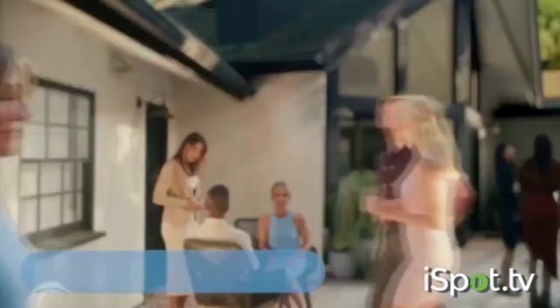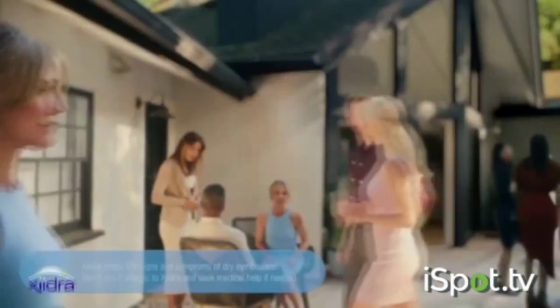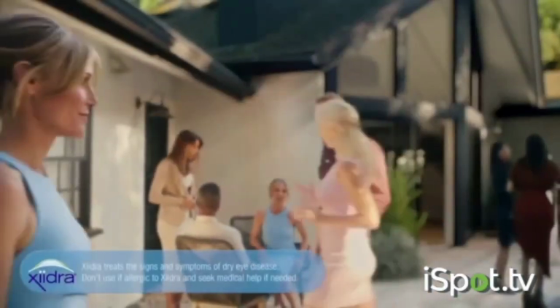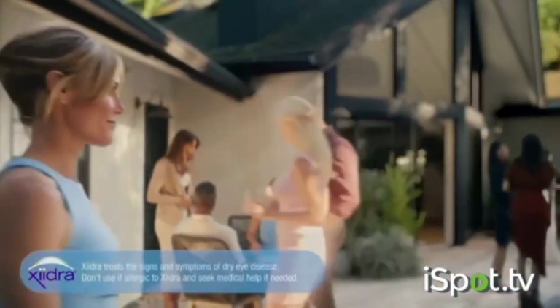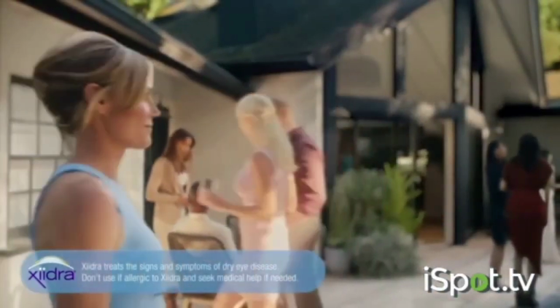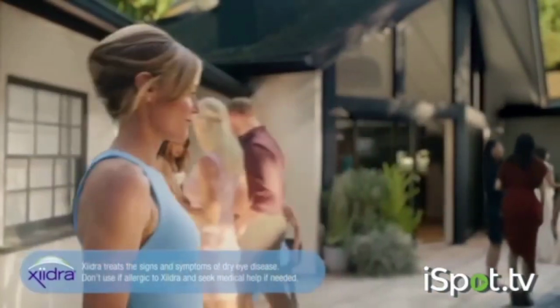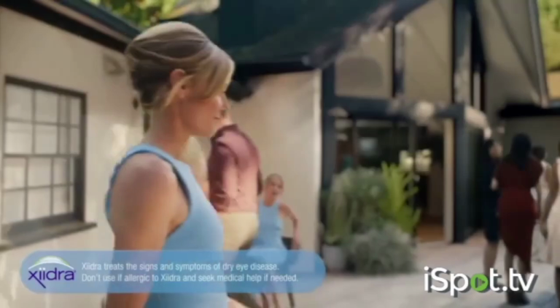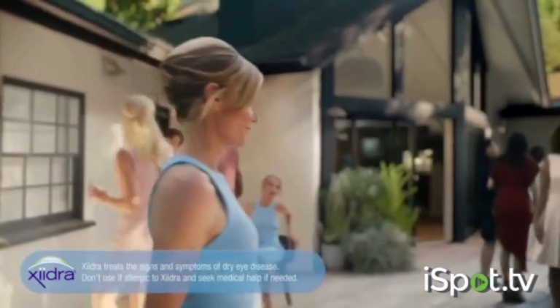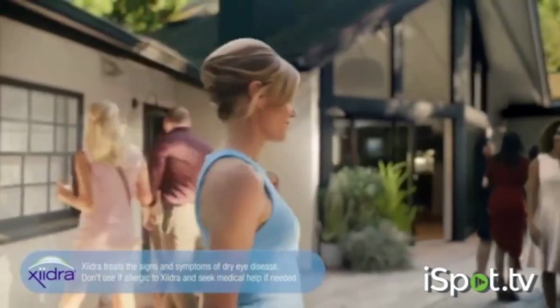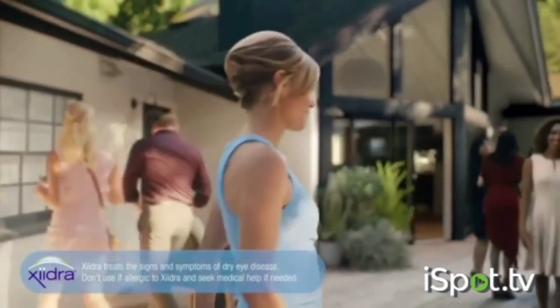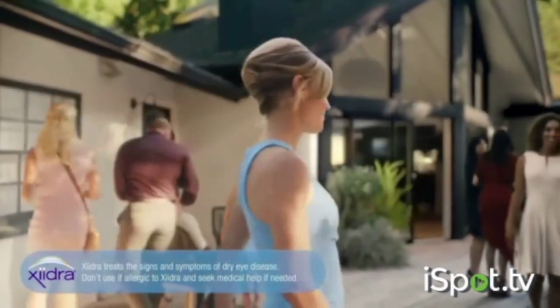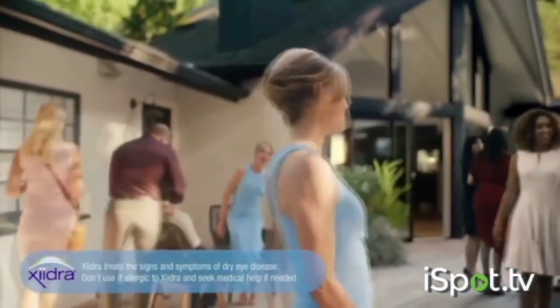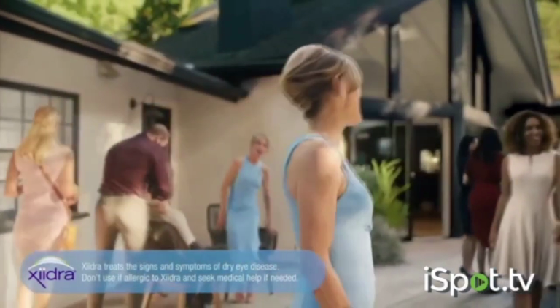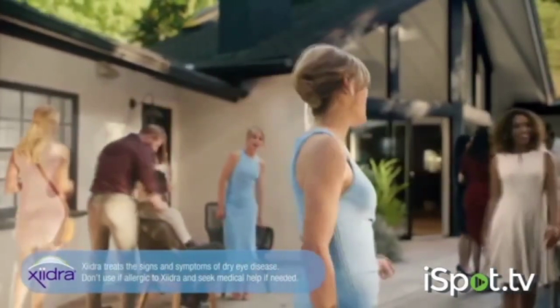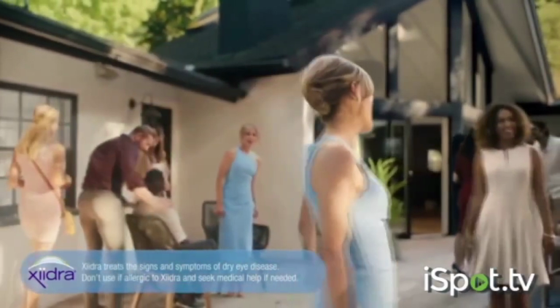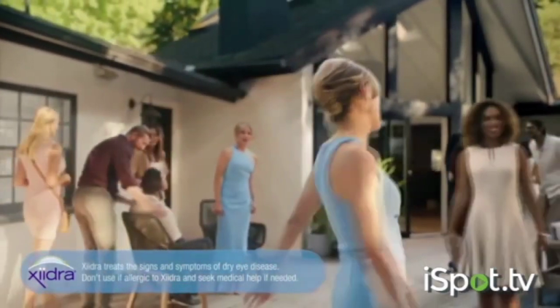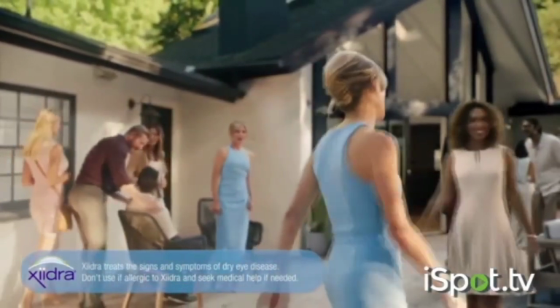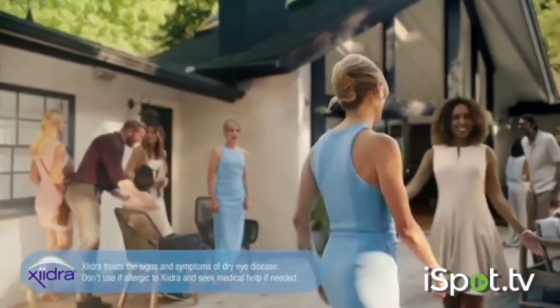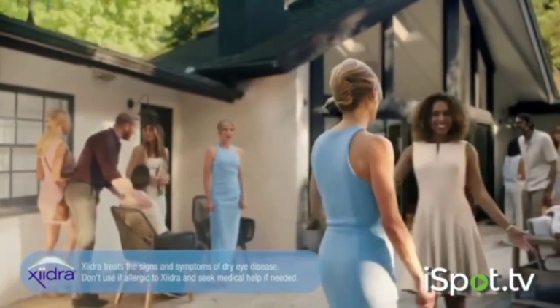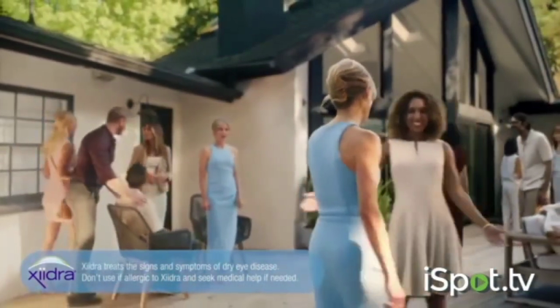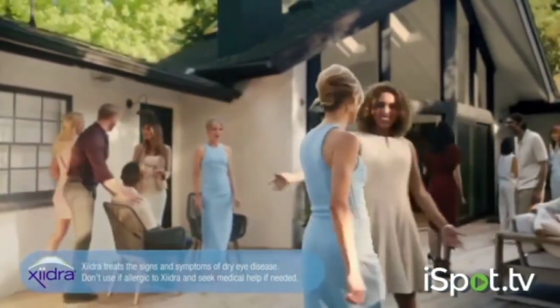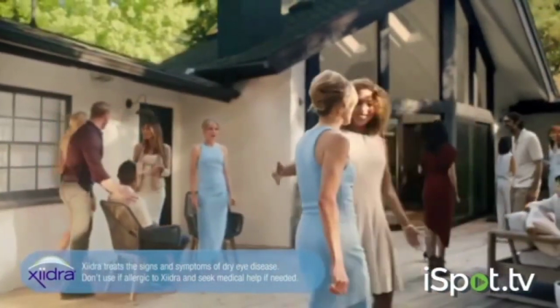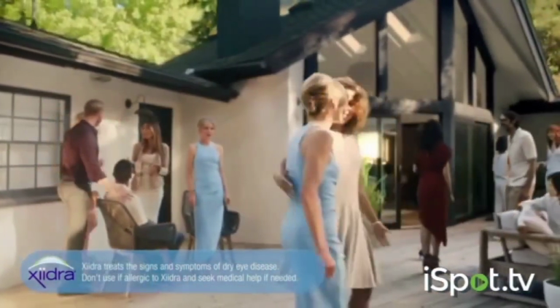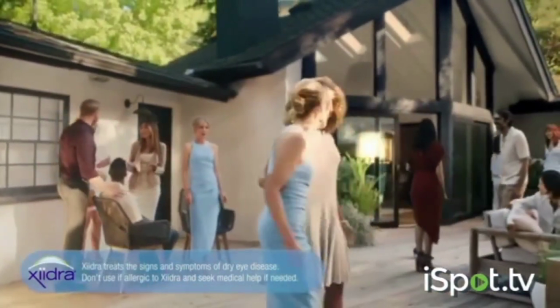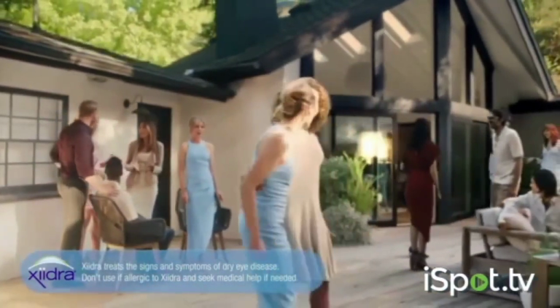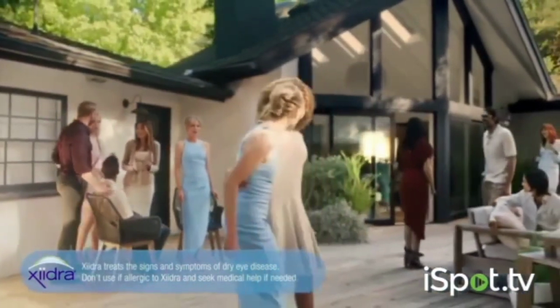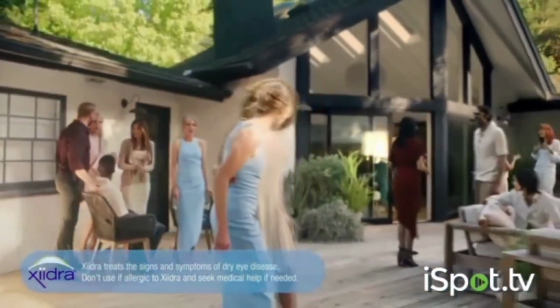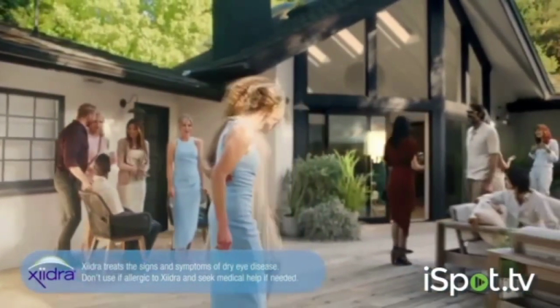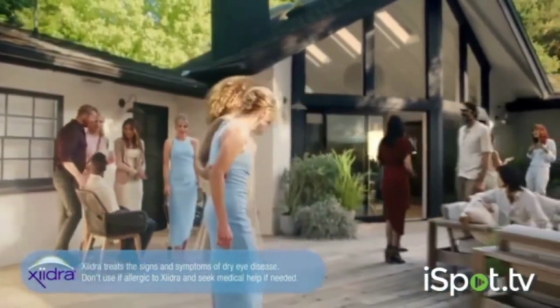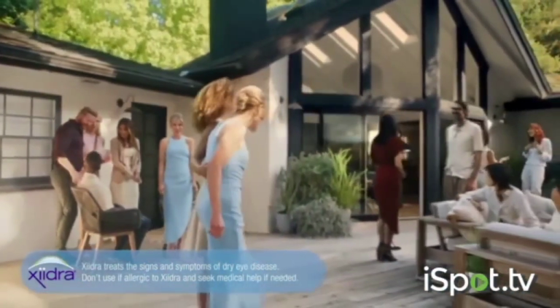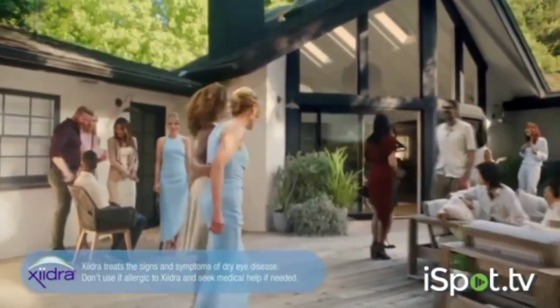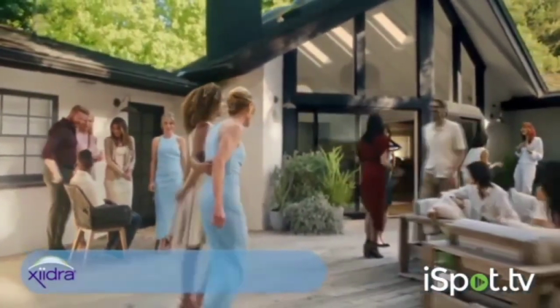Zydra treats the signs and symptoms of dry eye disease. Don't use if allergic to Zydra and seek medical help if needed.